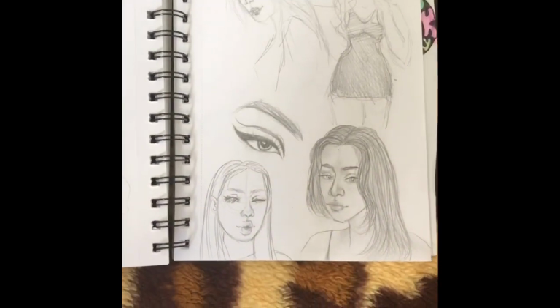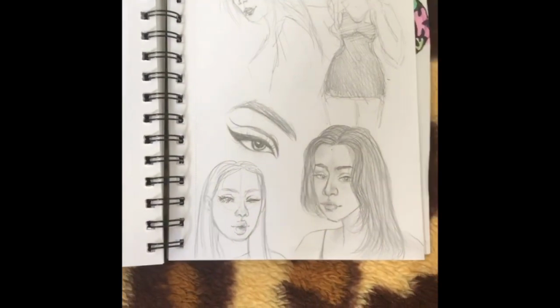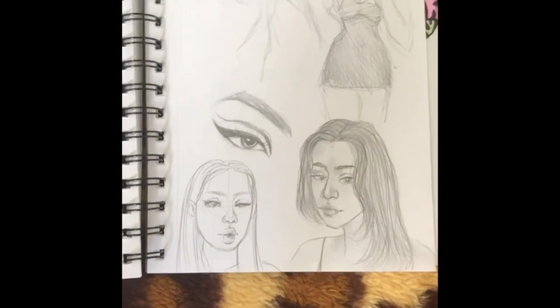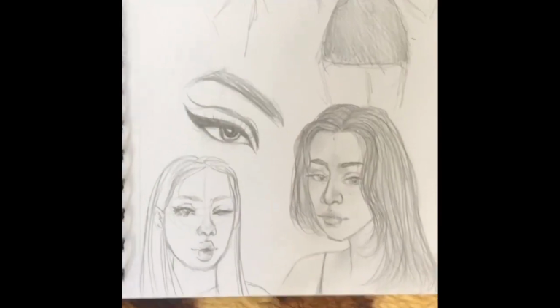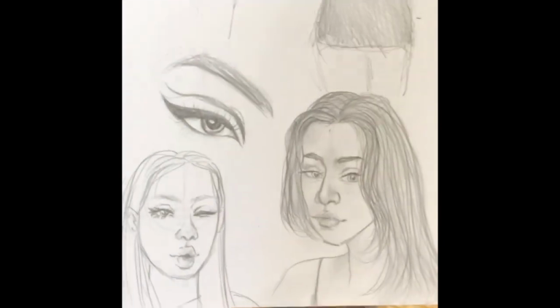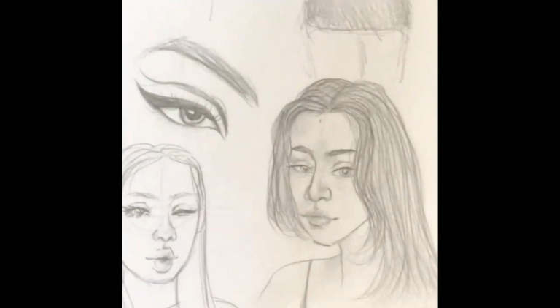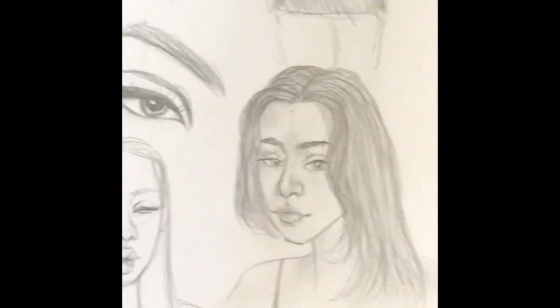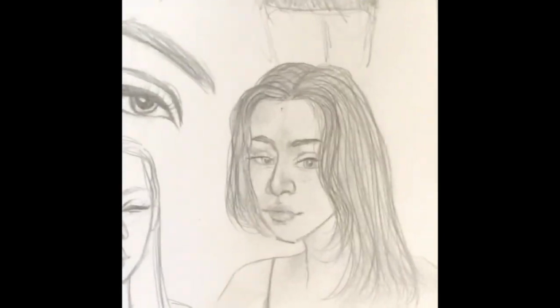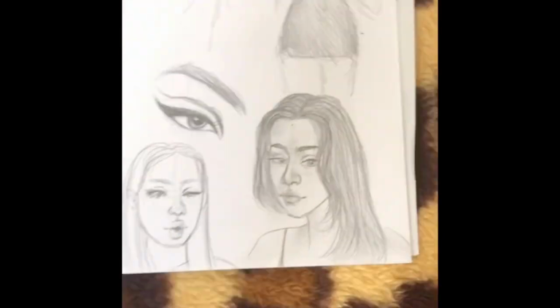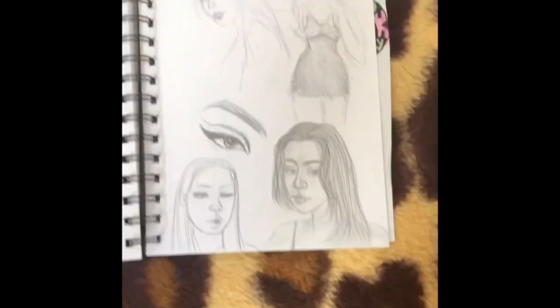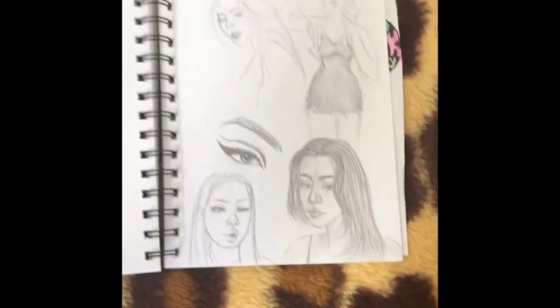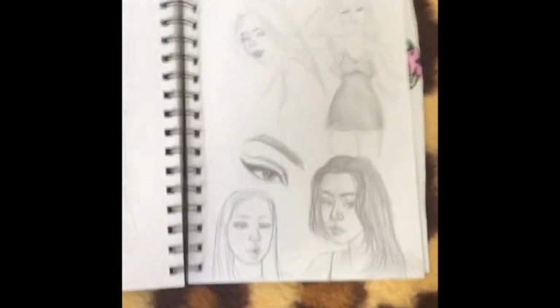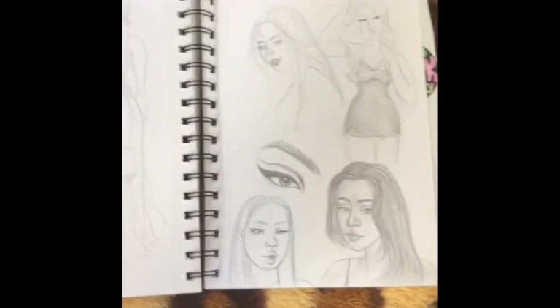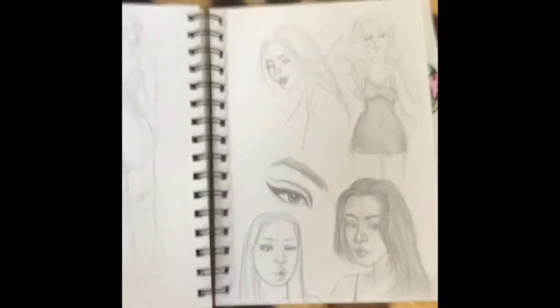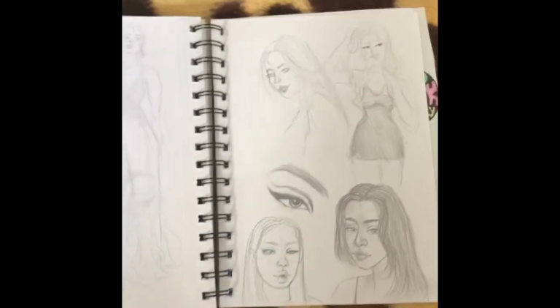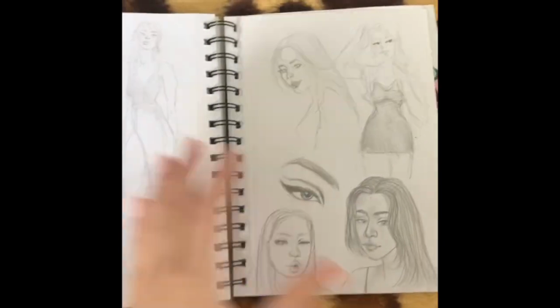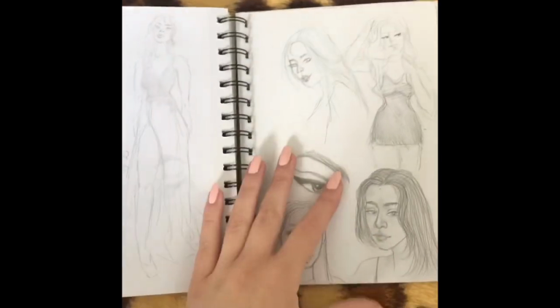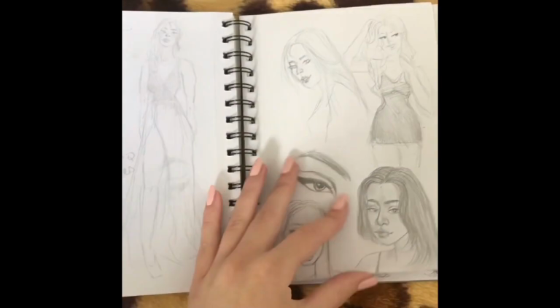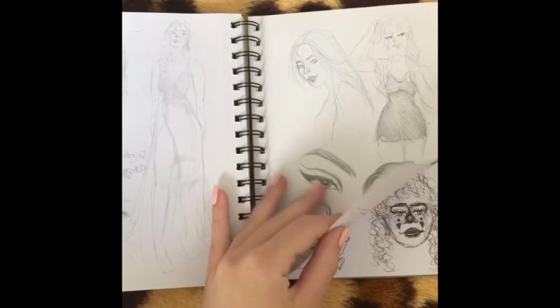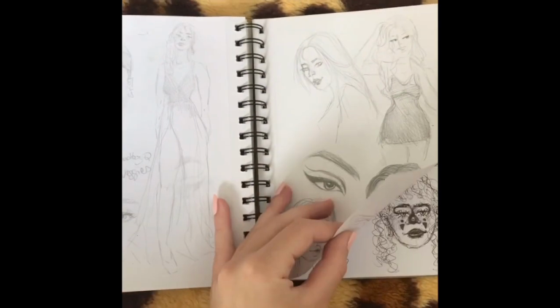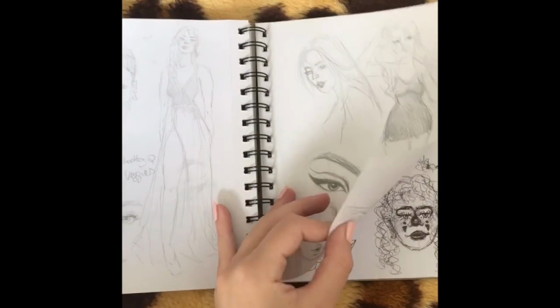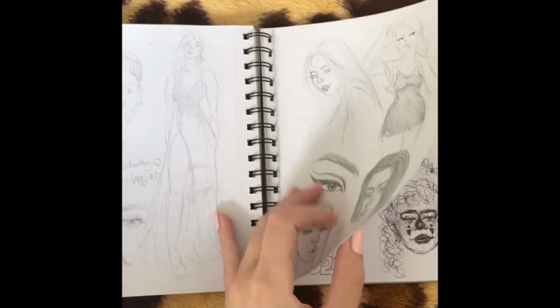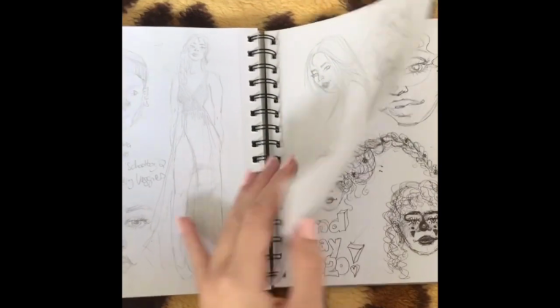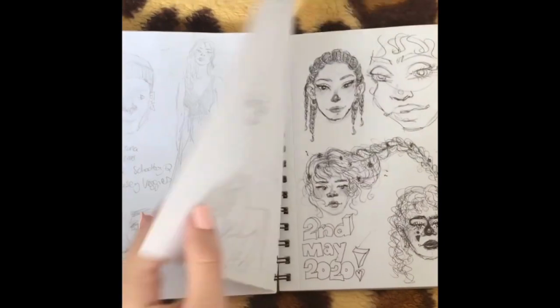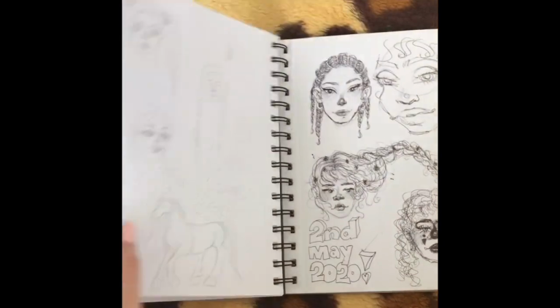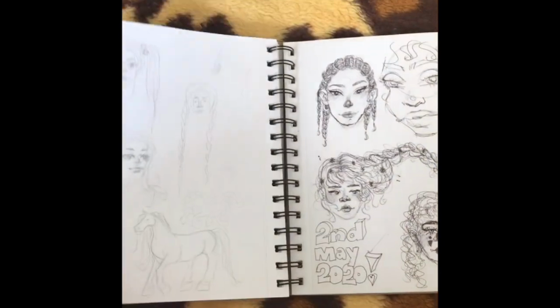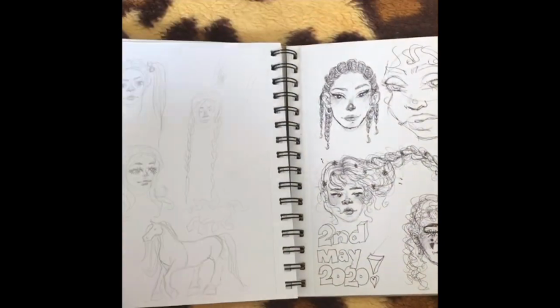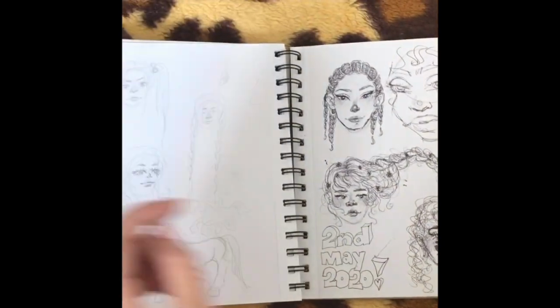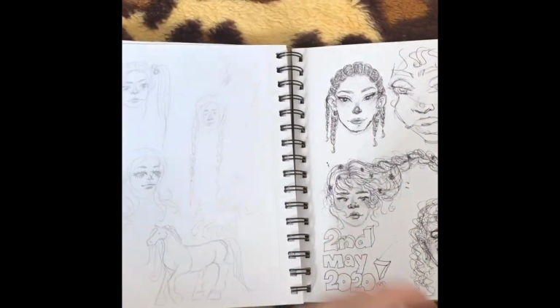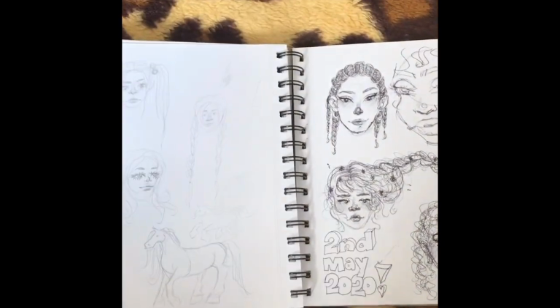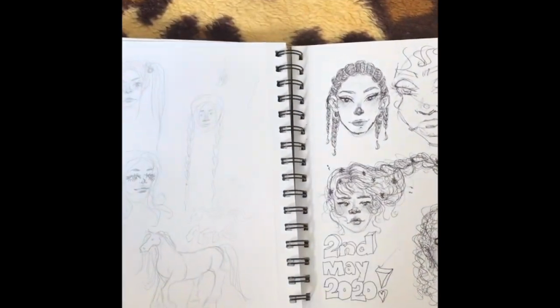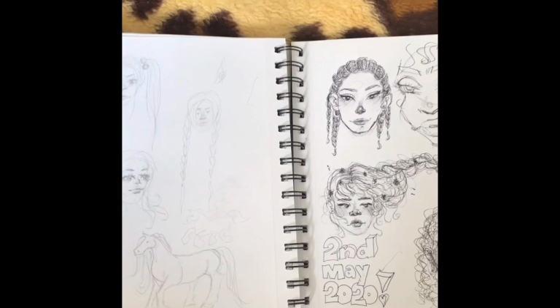Some portraits — I tried to do a self-portrait but I'm really bad with that because they never end up looking like me.